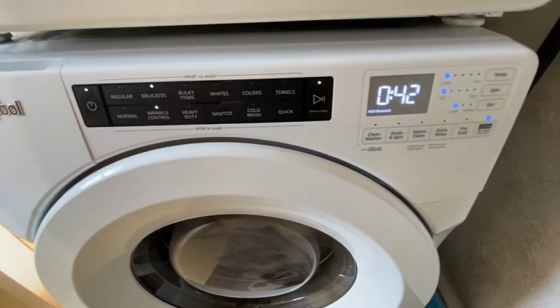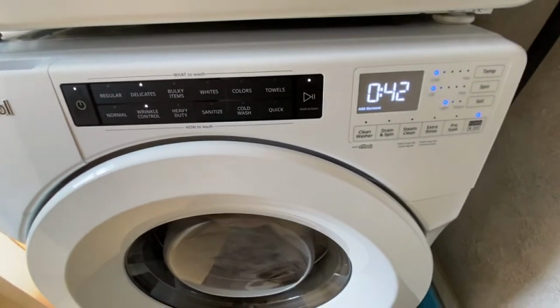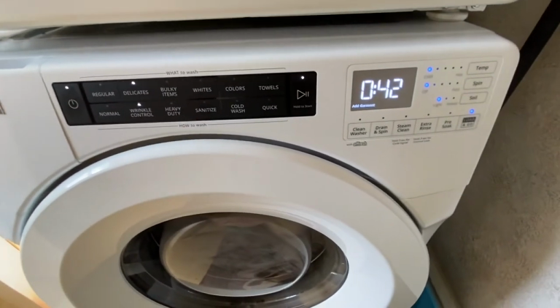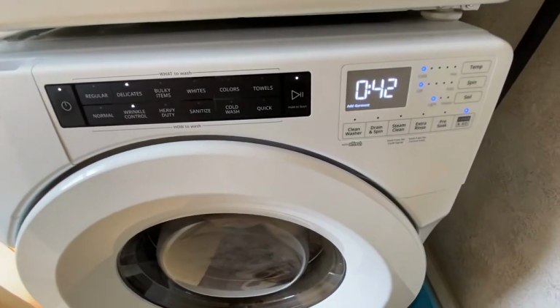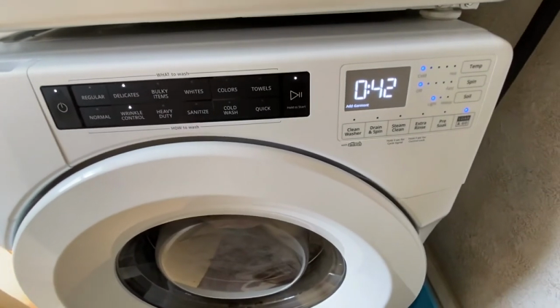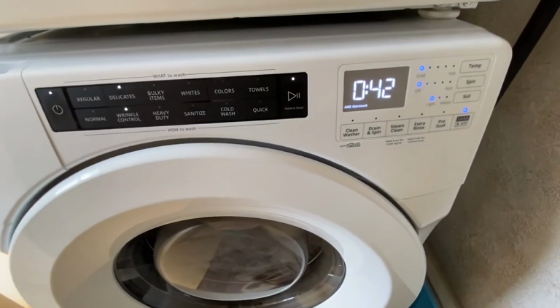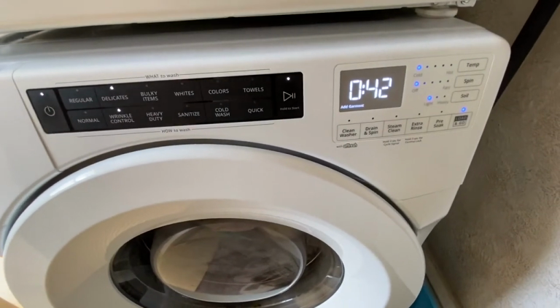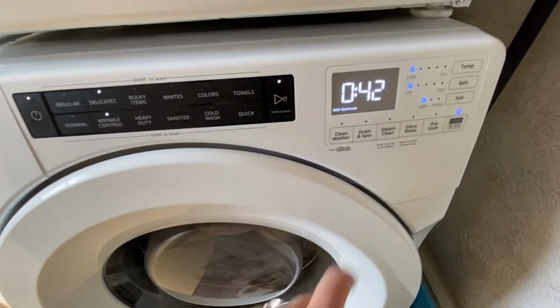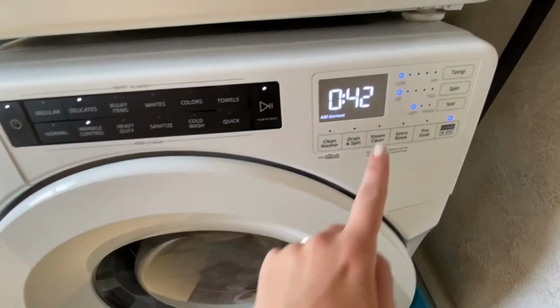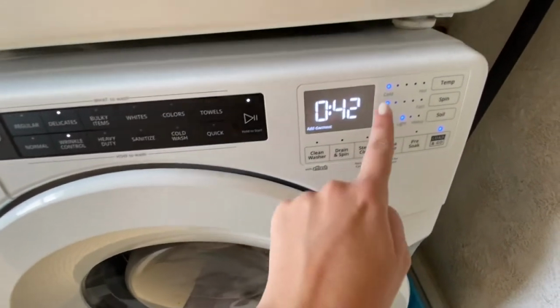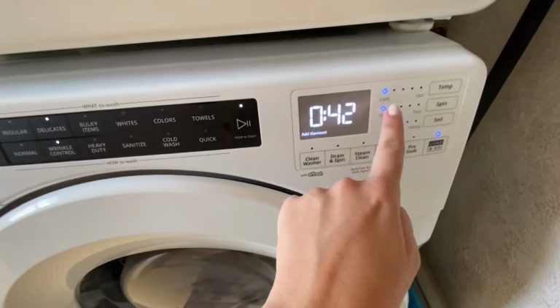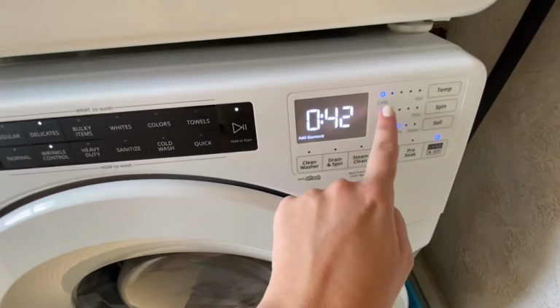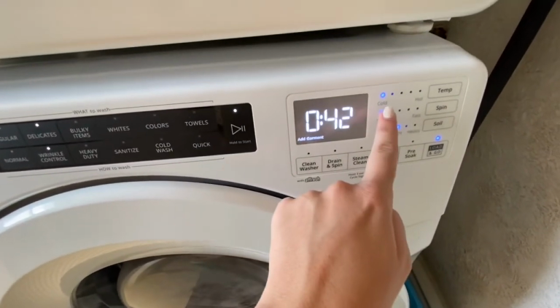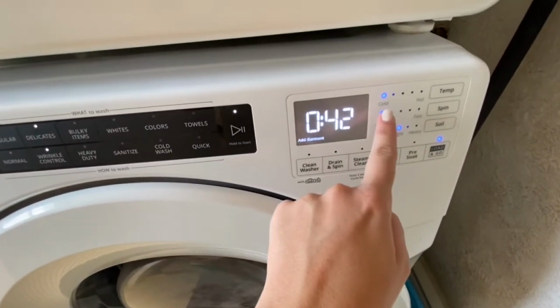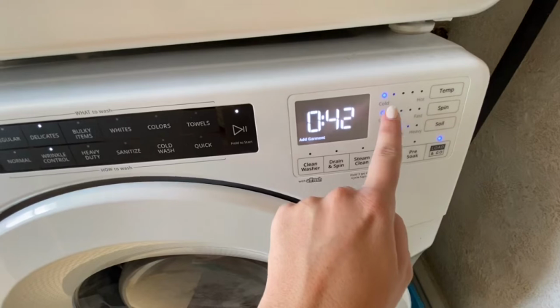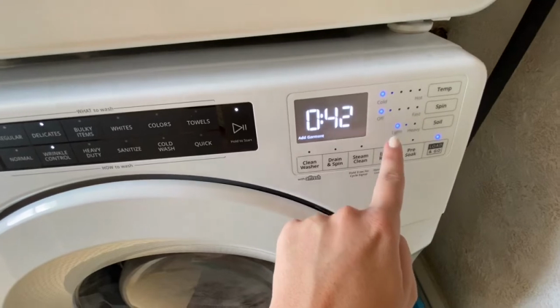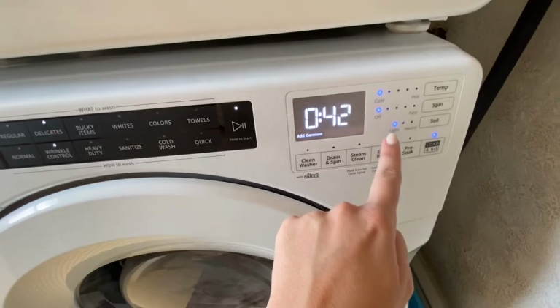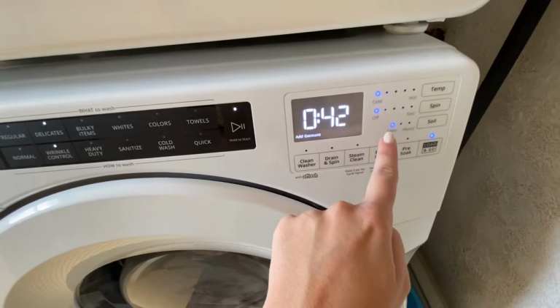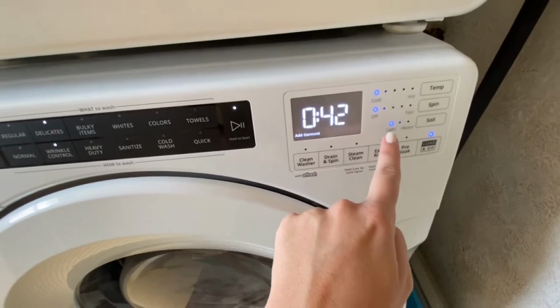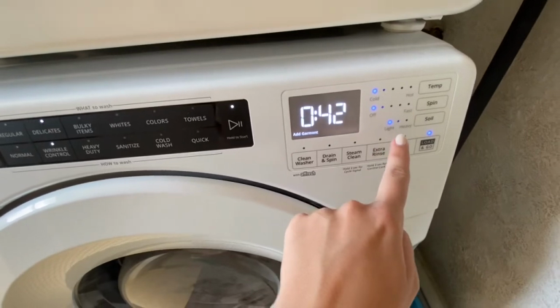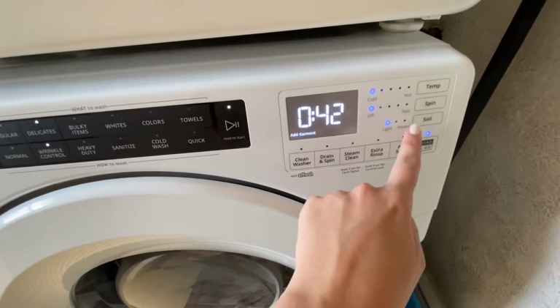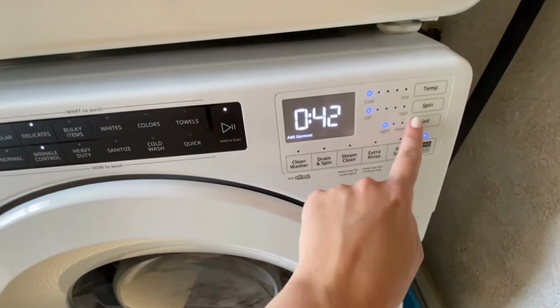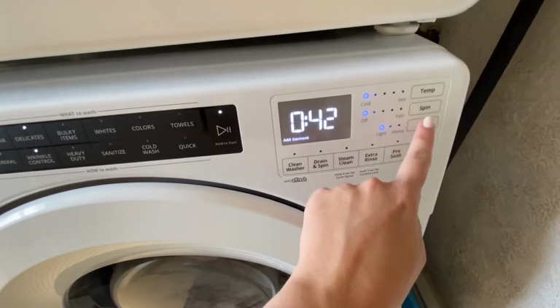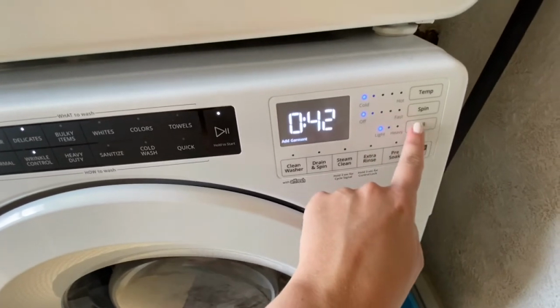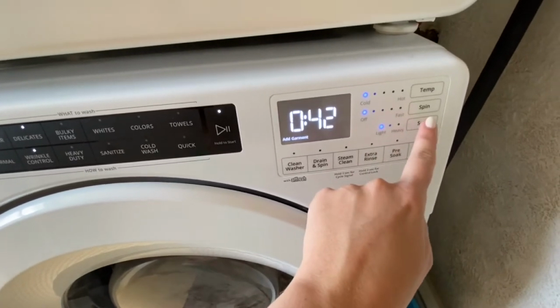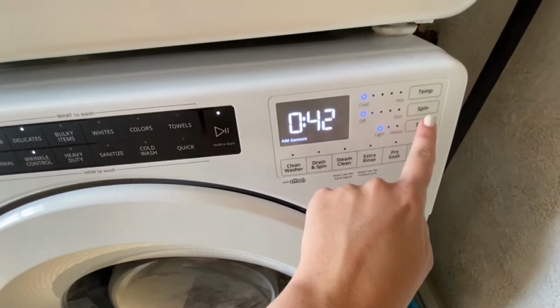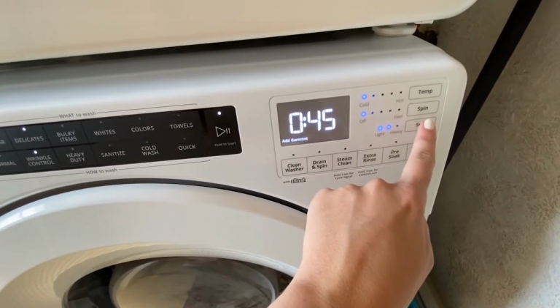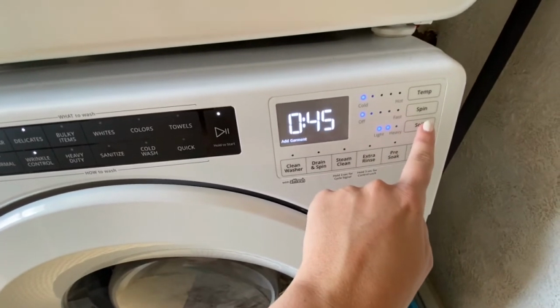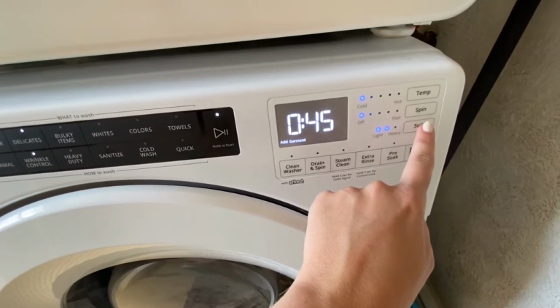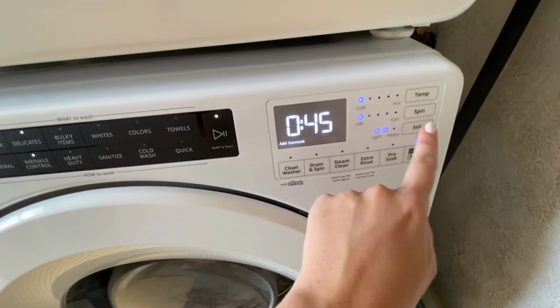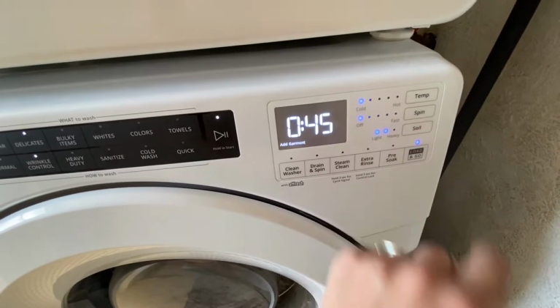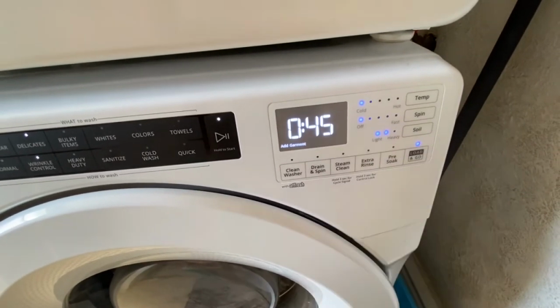I'm using a cold wash with no spin, but I'll turn the soil level up a little bit.